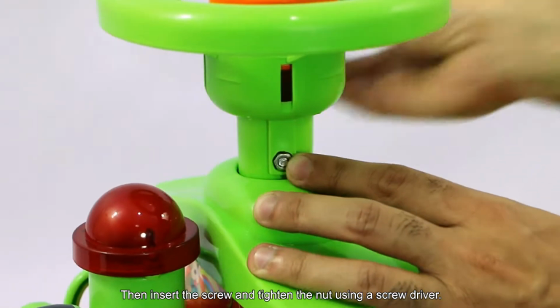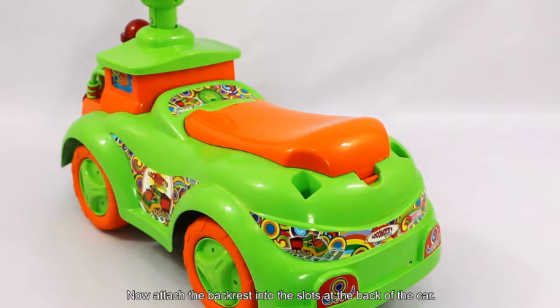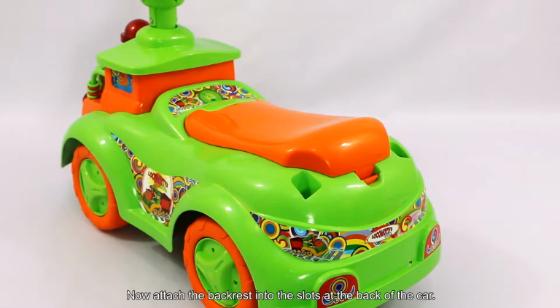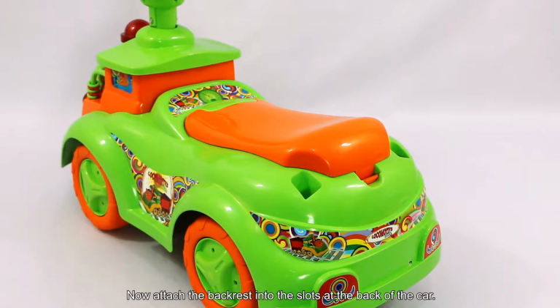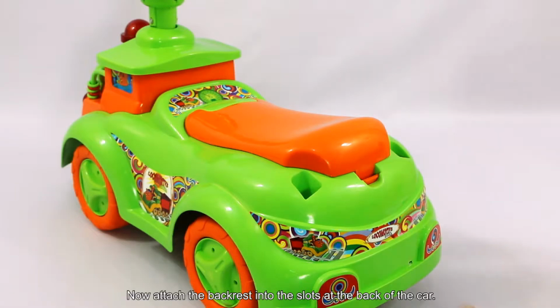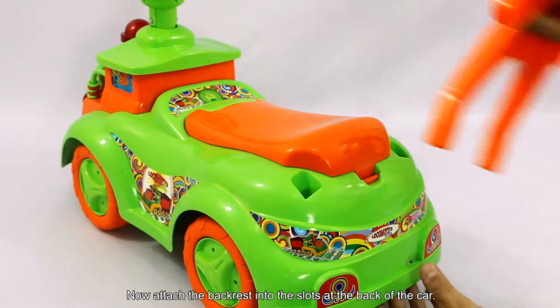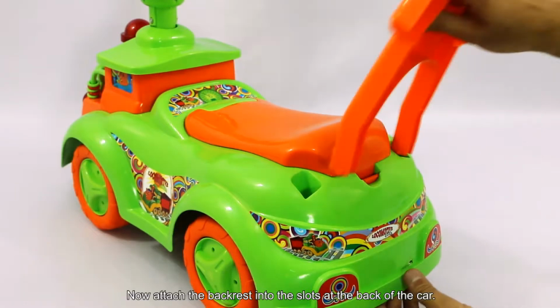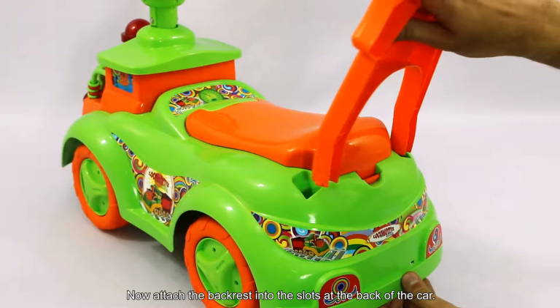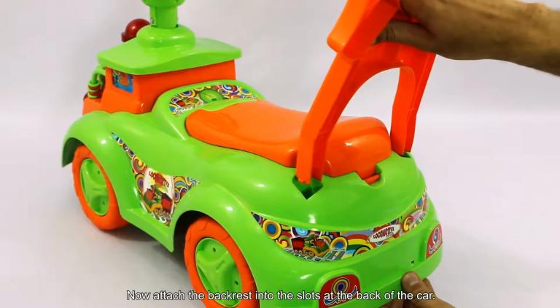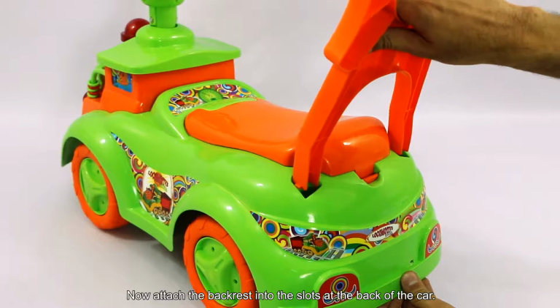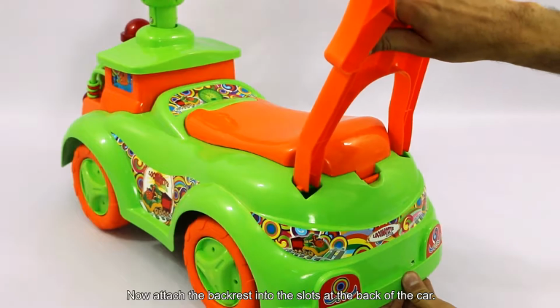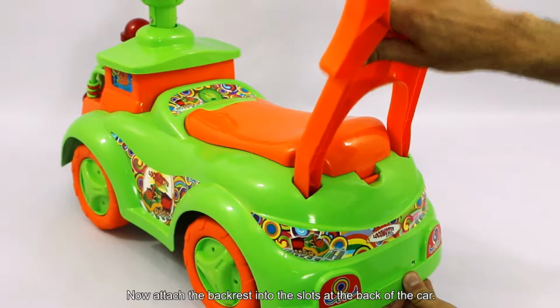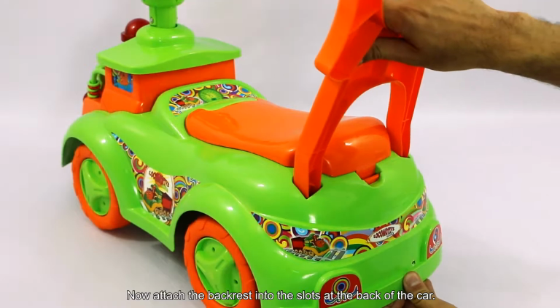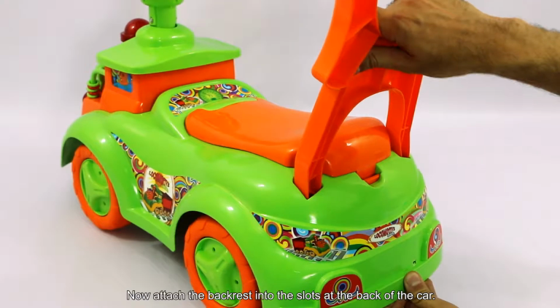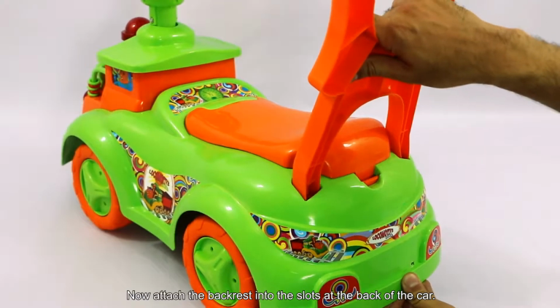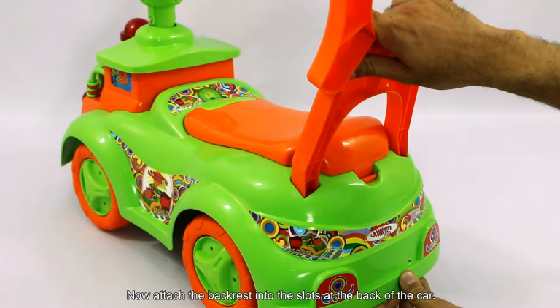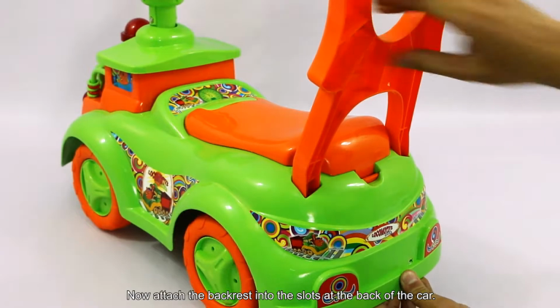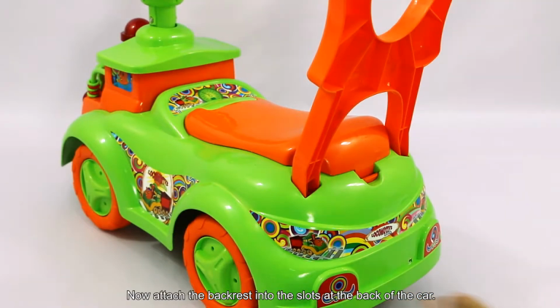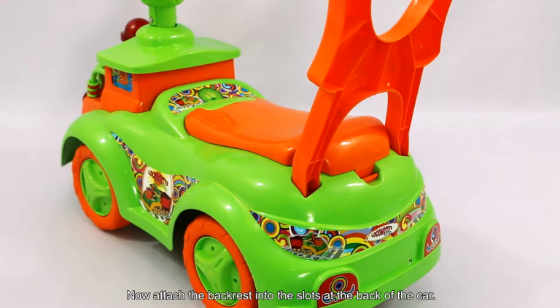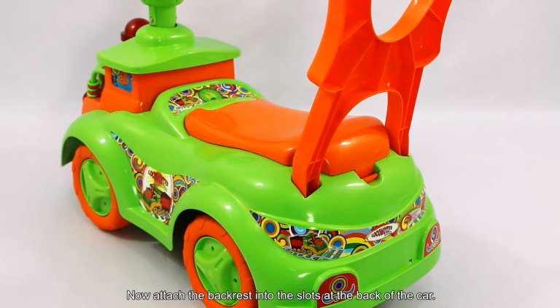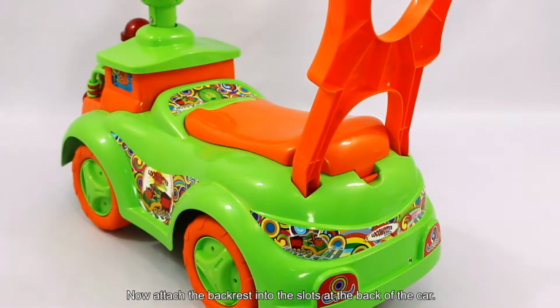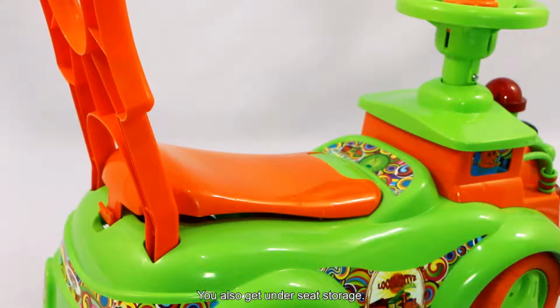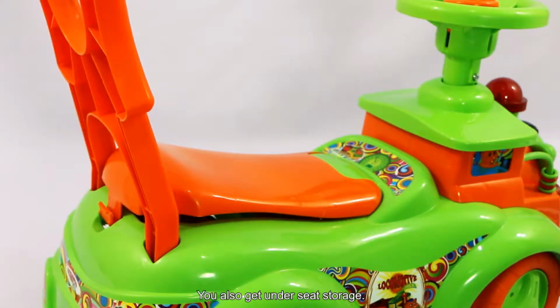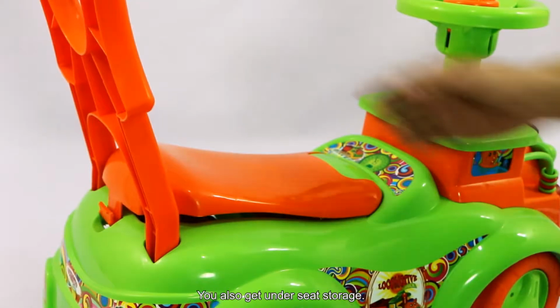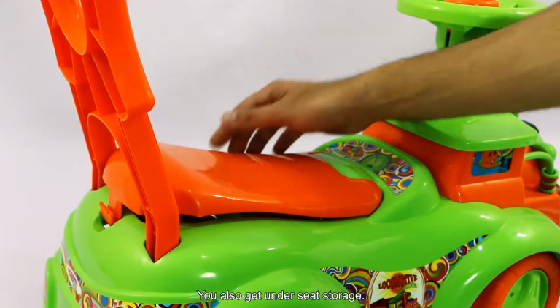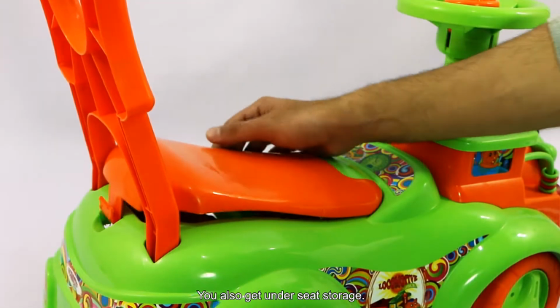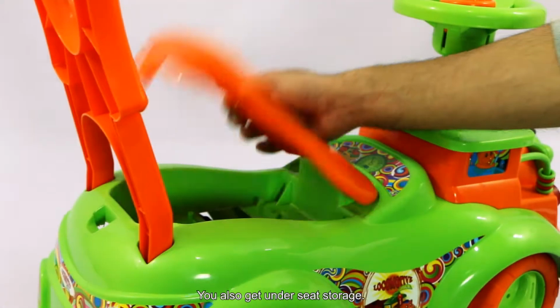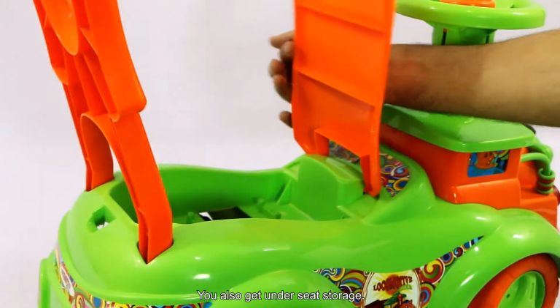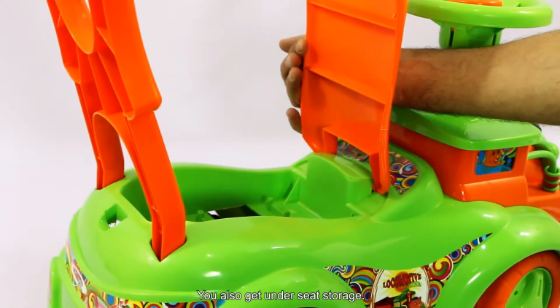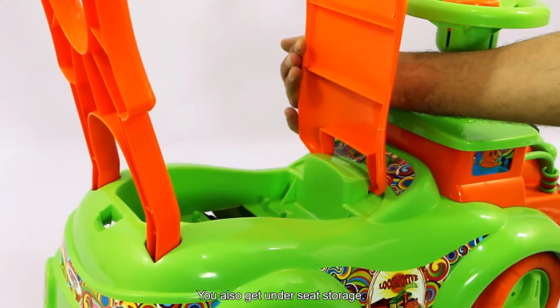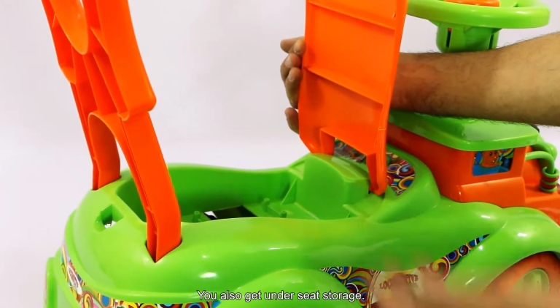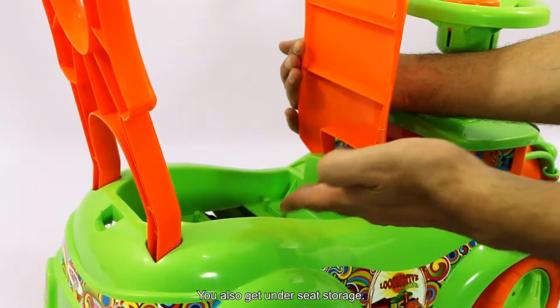Now attach the backrest into the slot at the back of the car. You also get under seat storage.